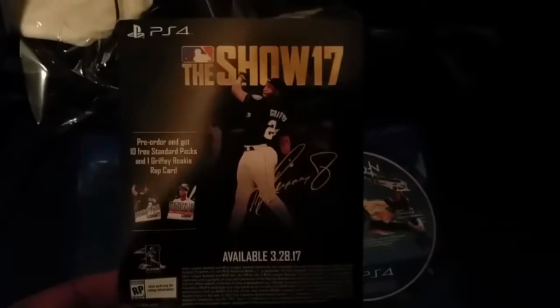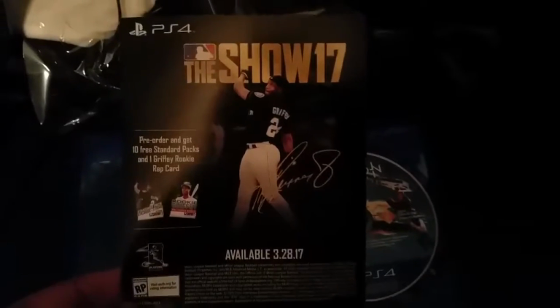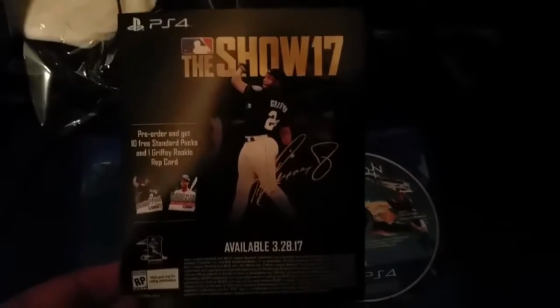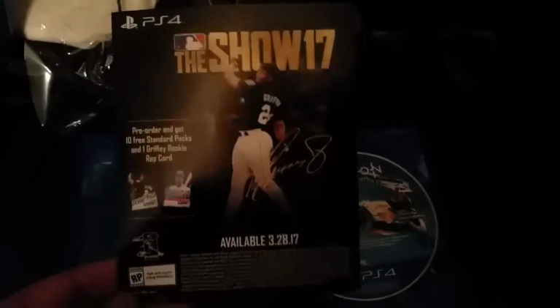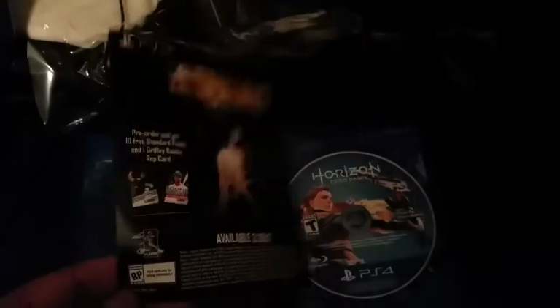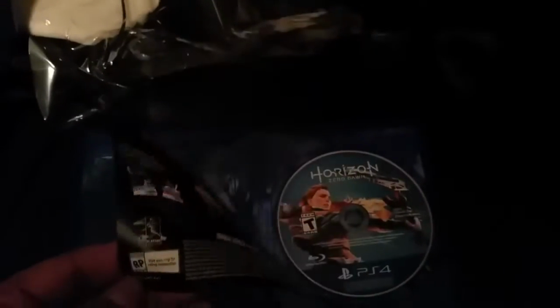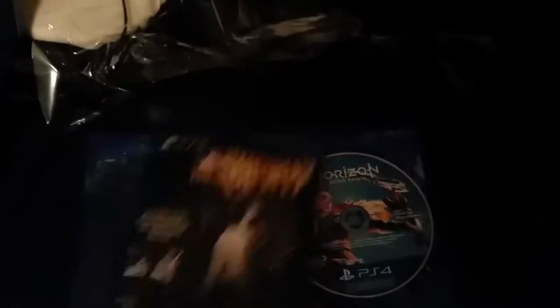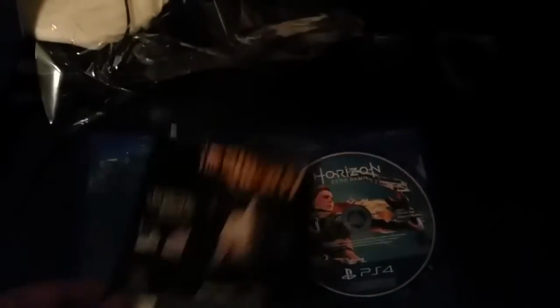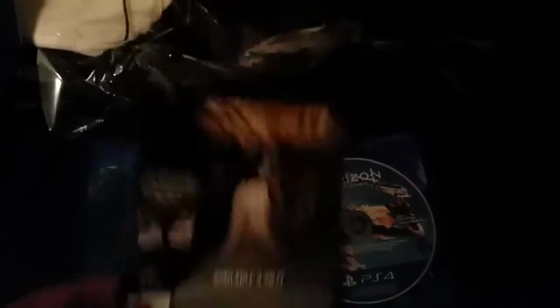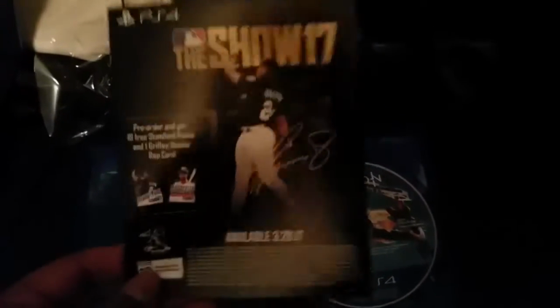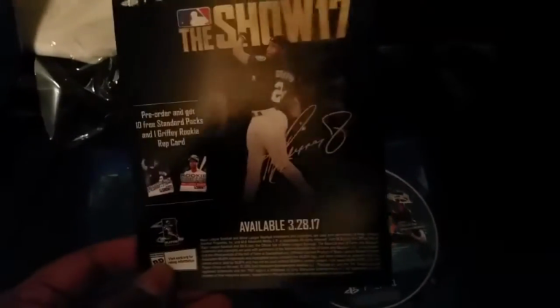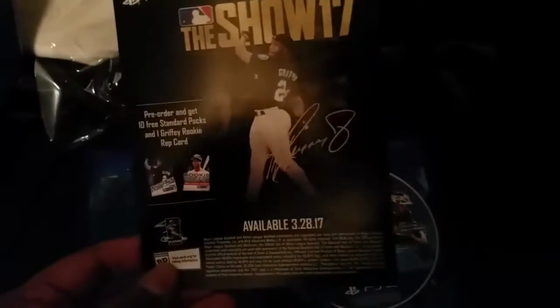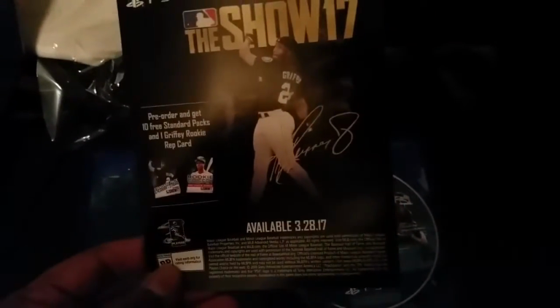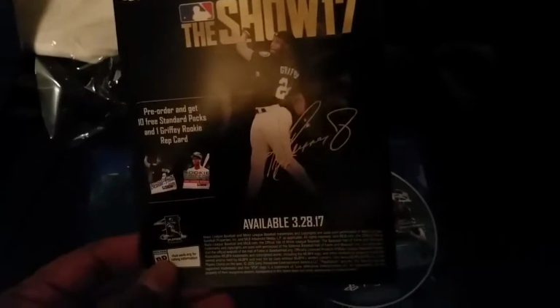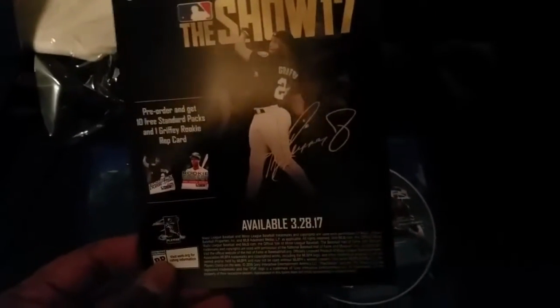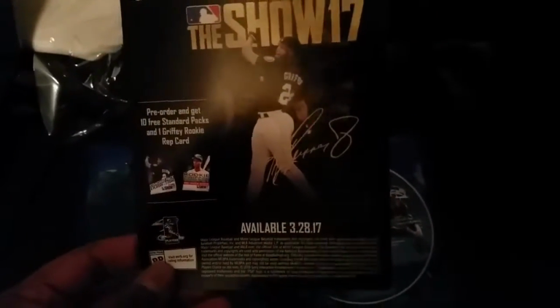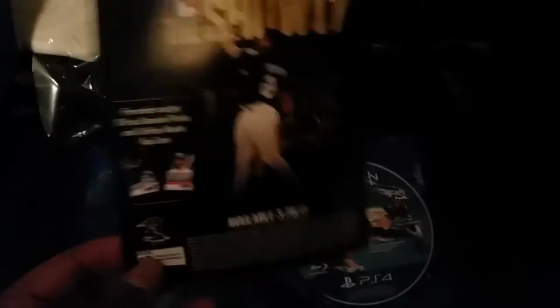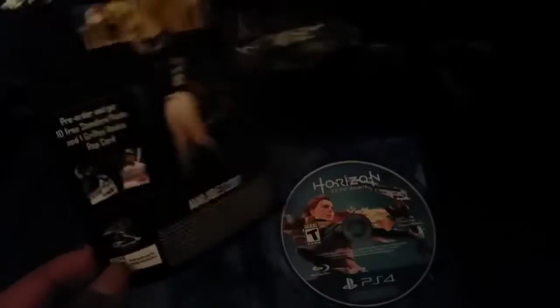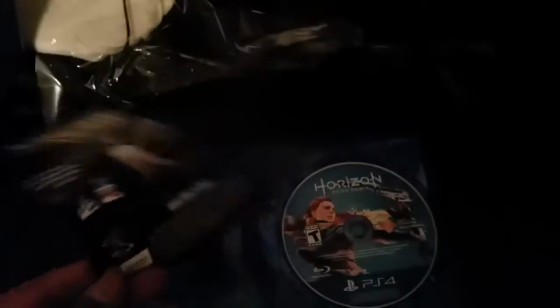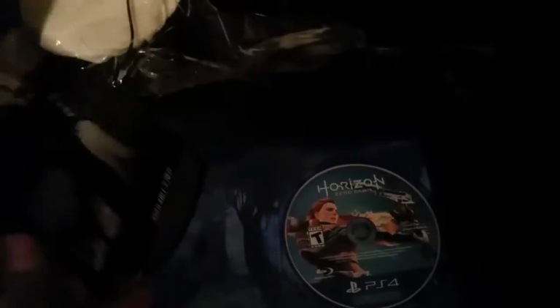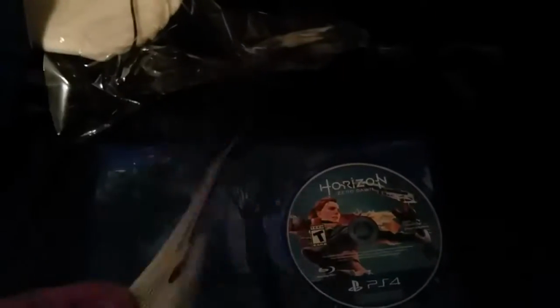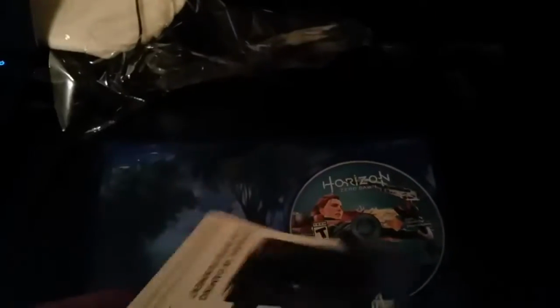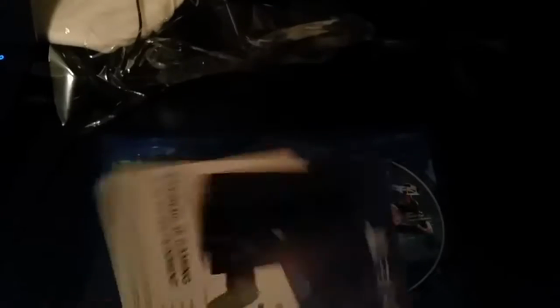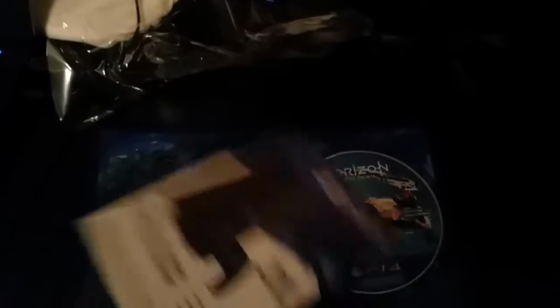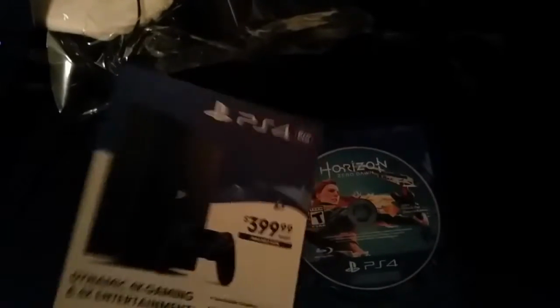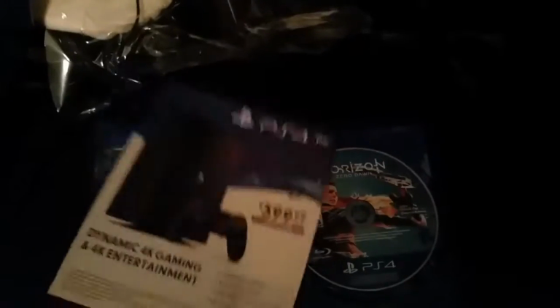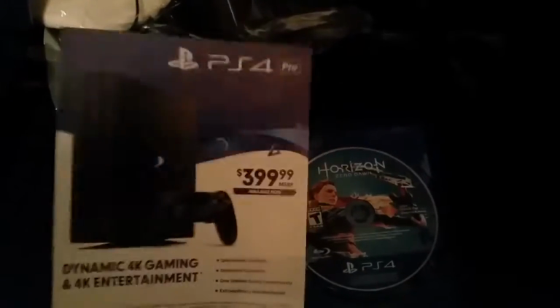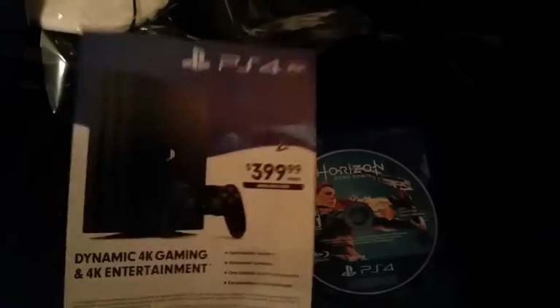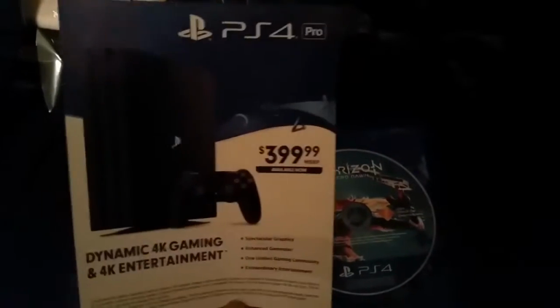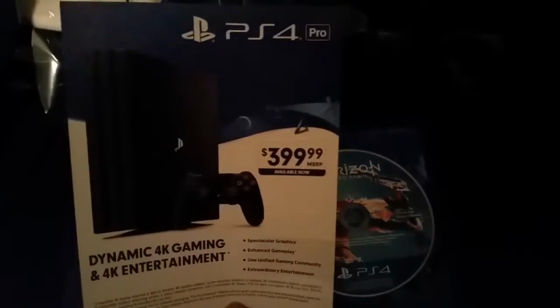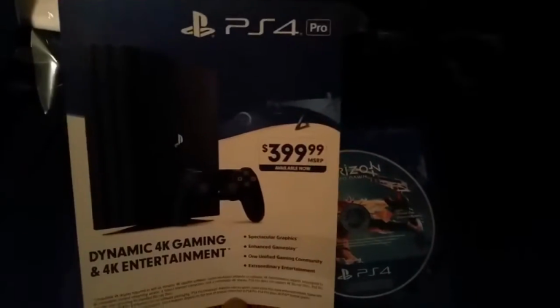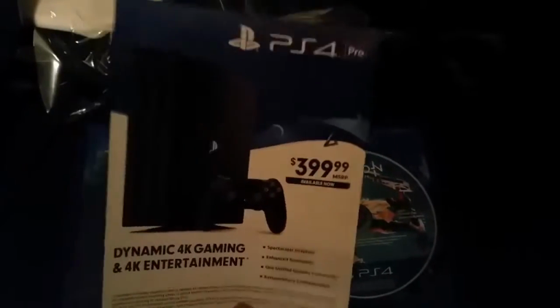Ken Griffey Jr. coming out on the 28th of this month. I might grab that — I like MLB.